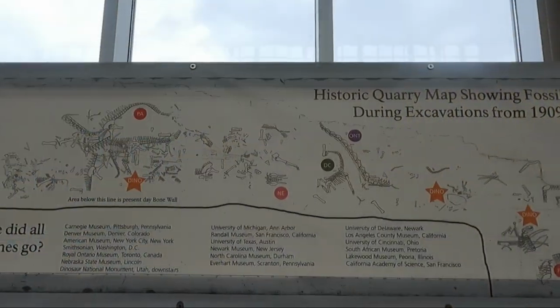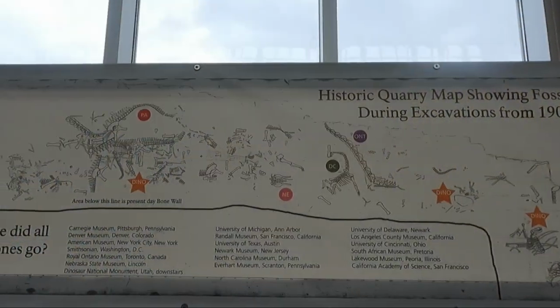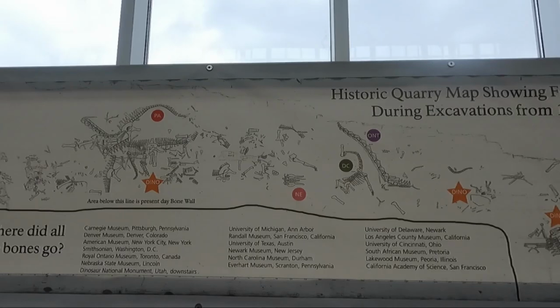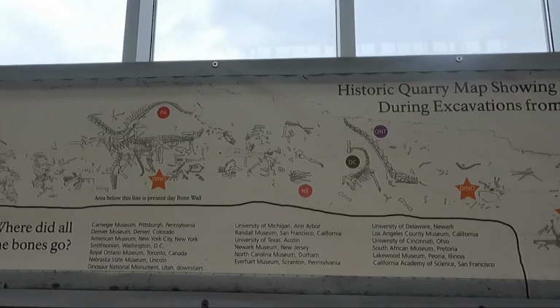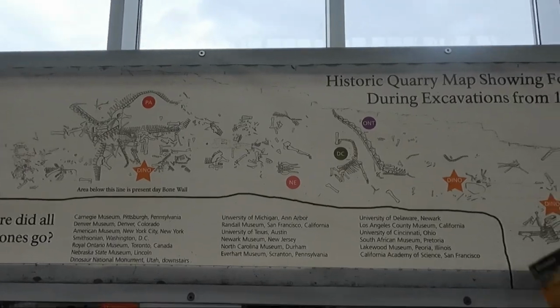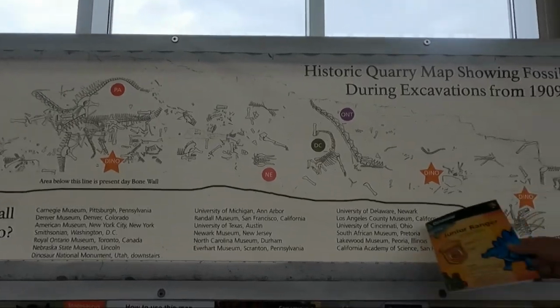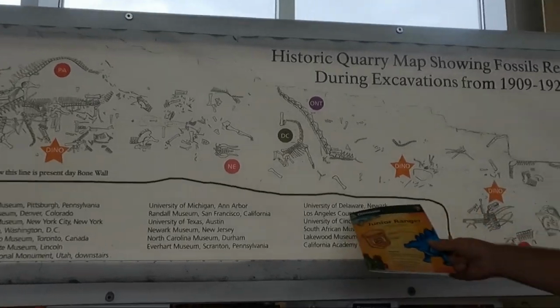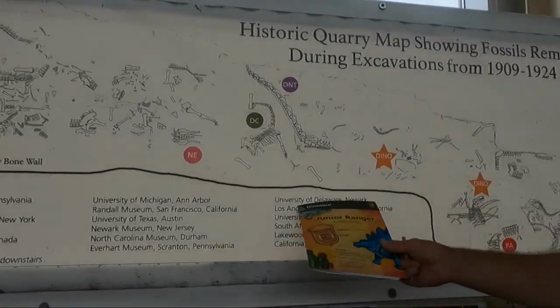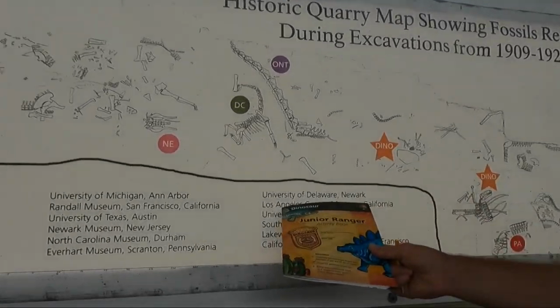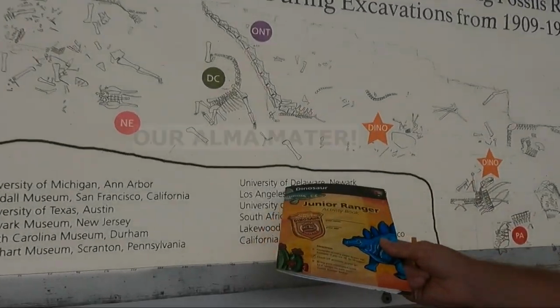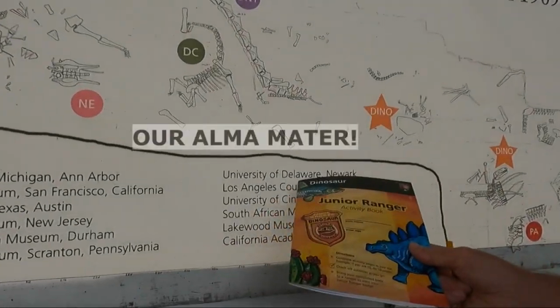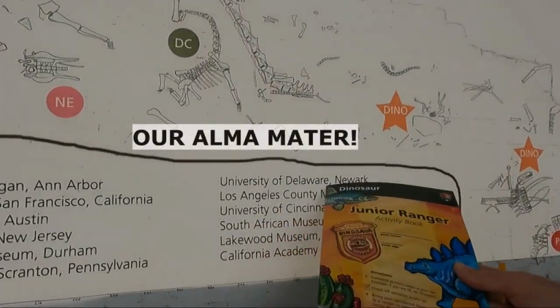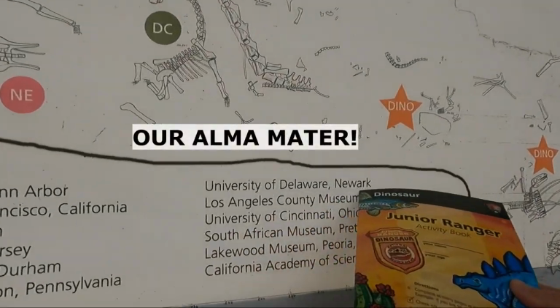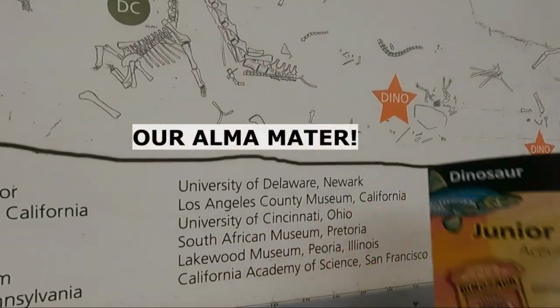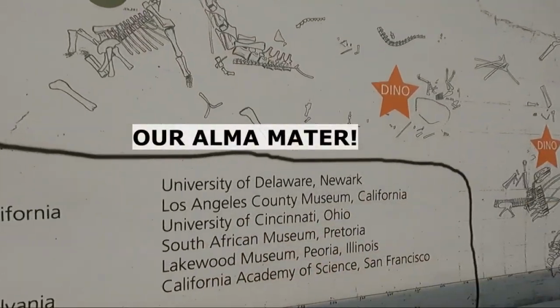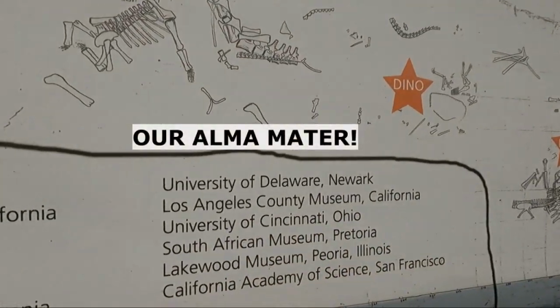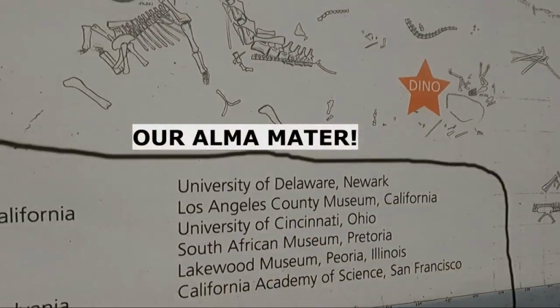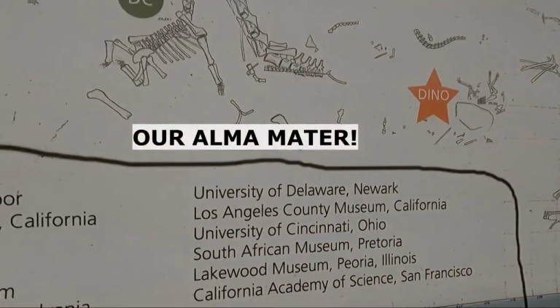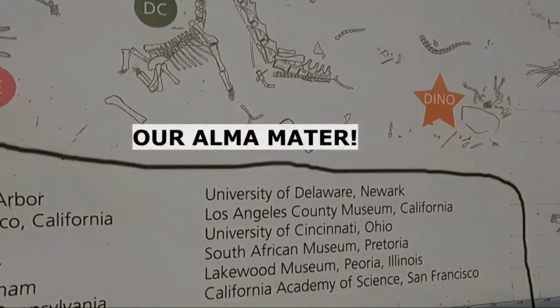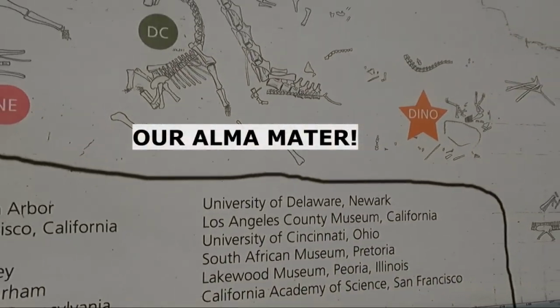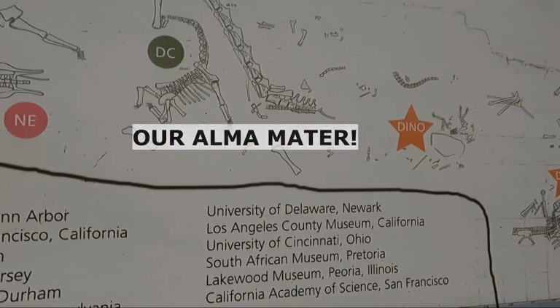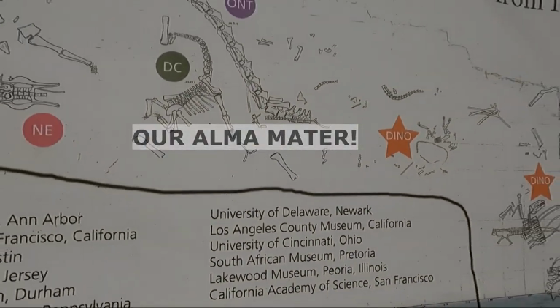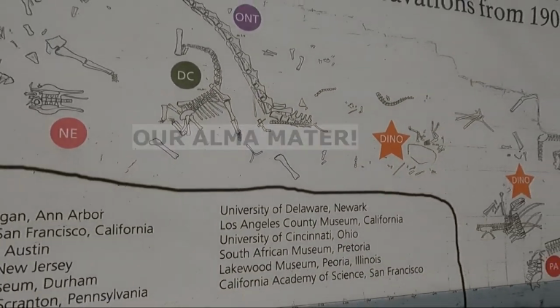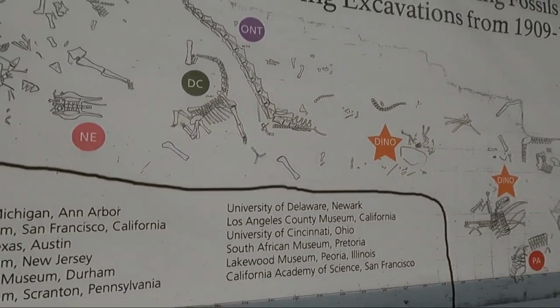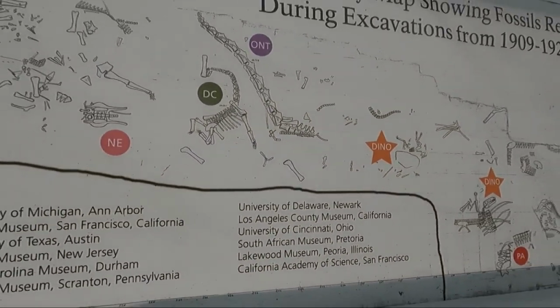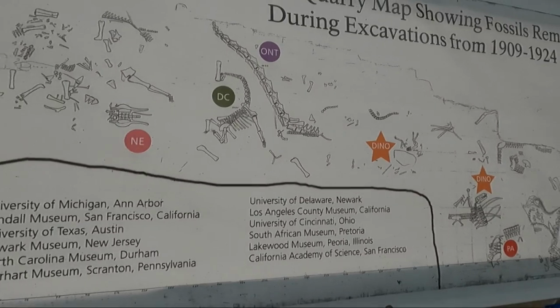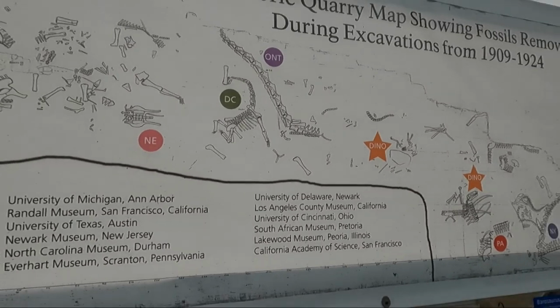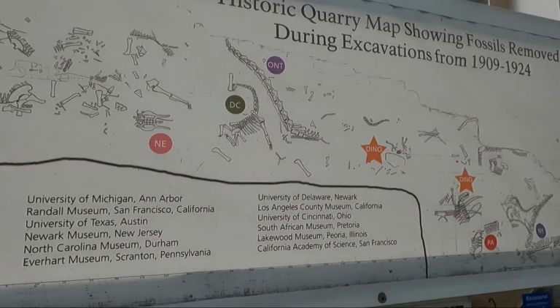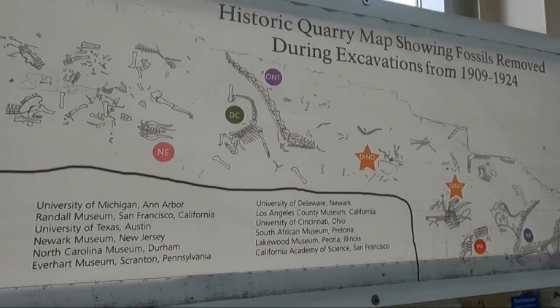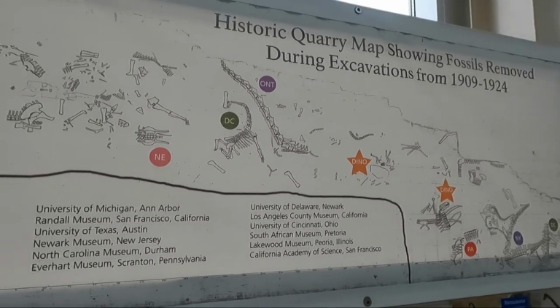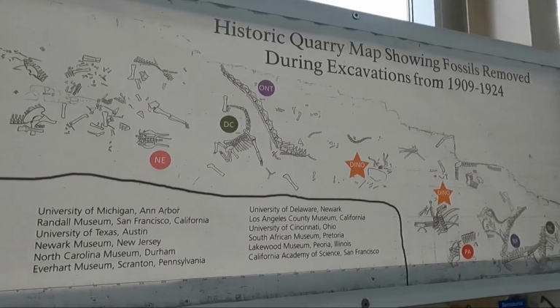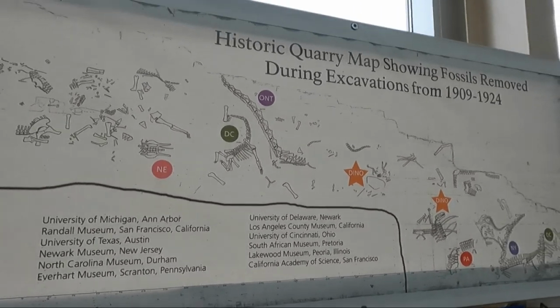Isn't that funny? Look at that. You see that, boys? The University of Delaware says this is where some of the bones went that they found from here.